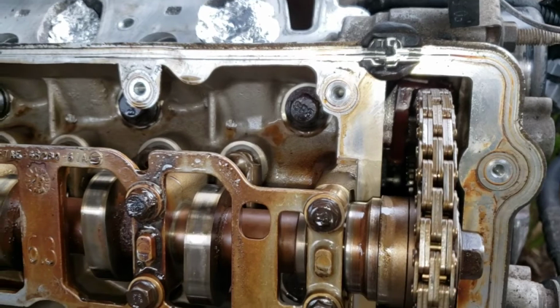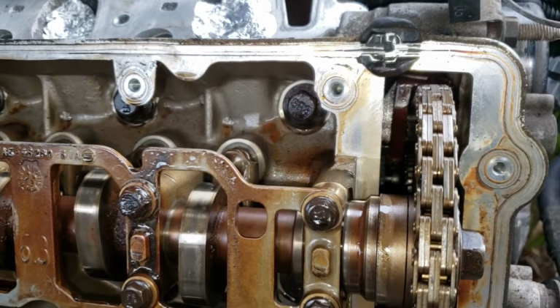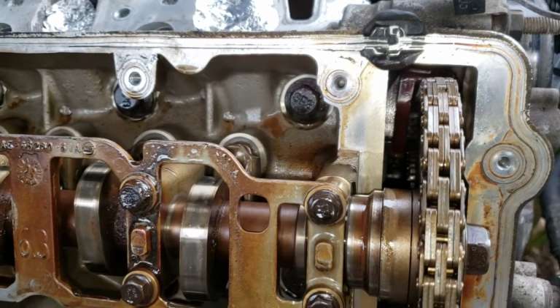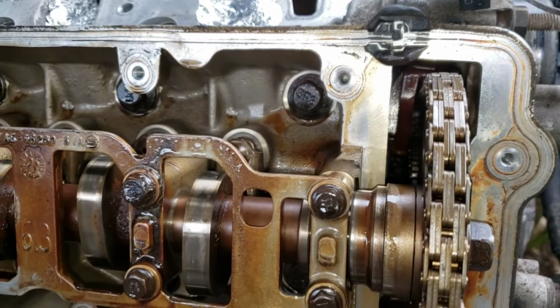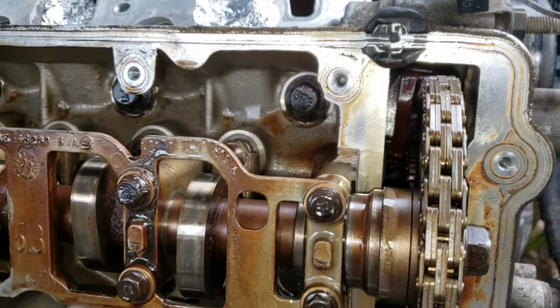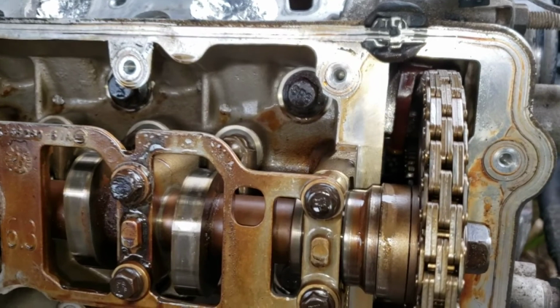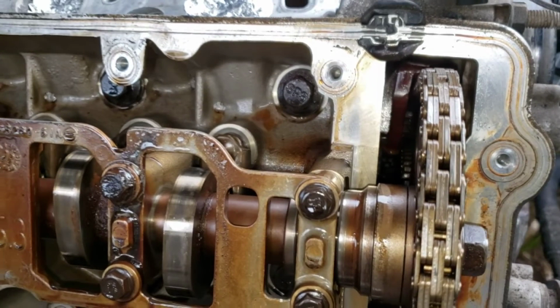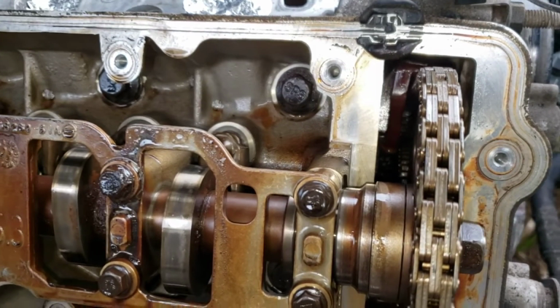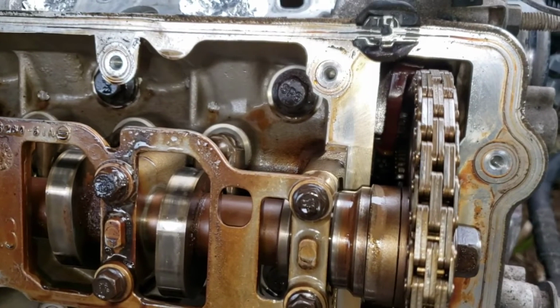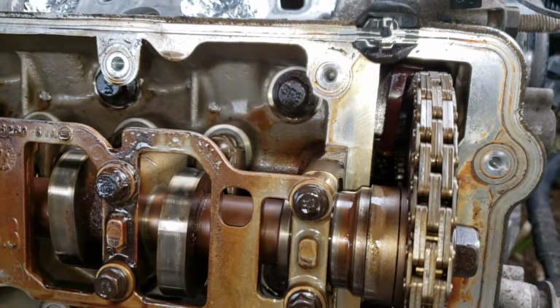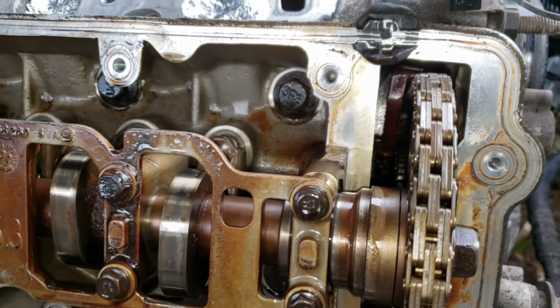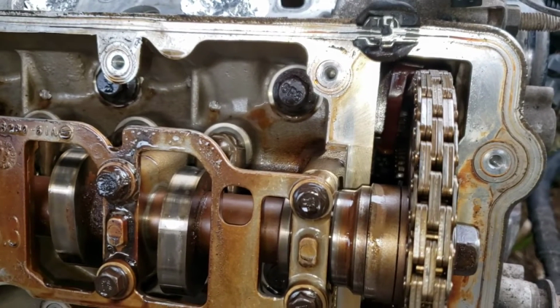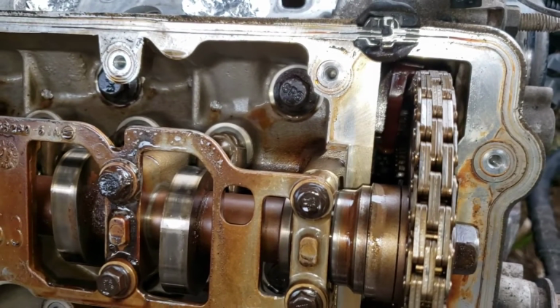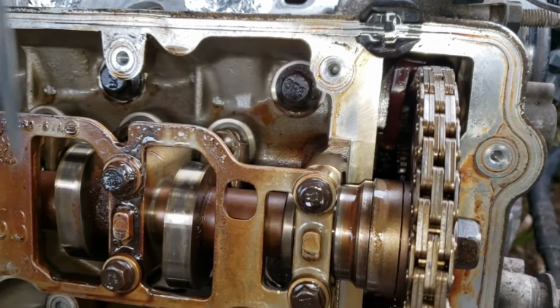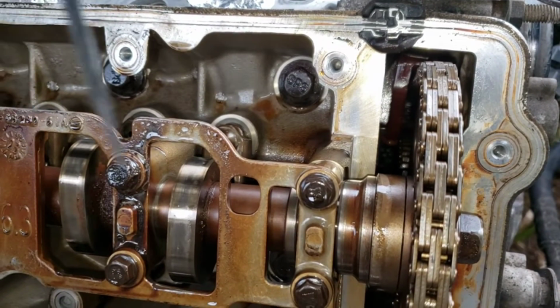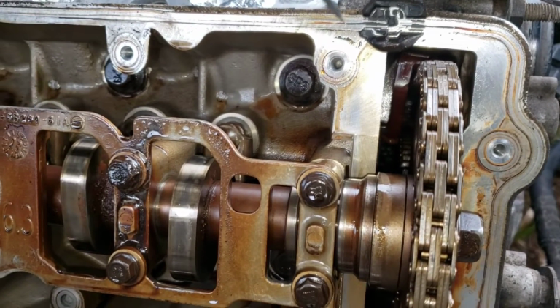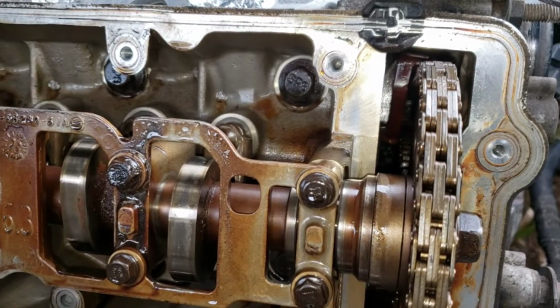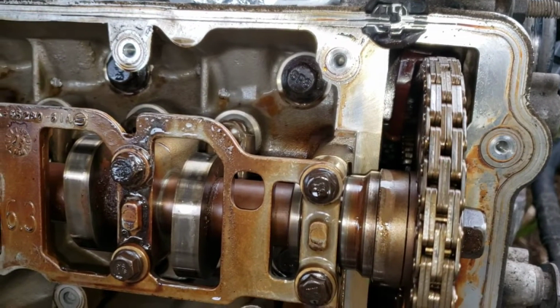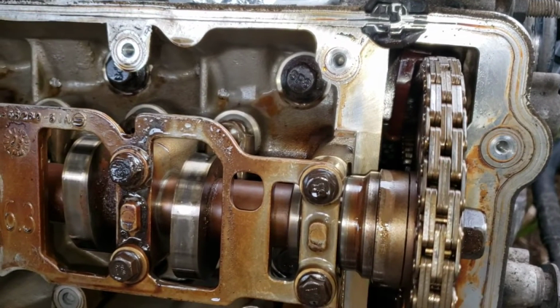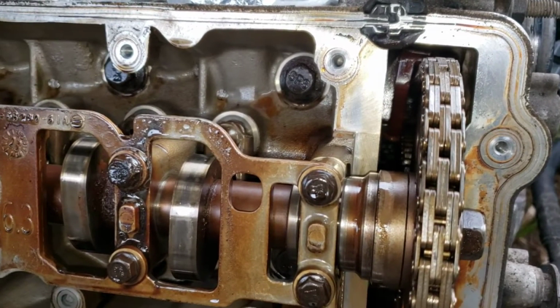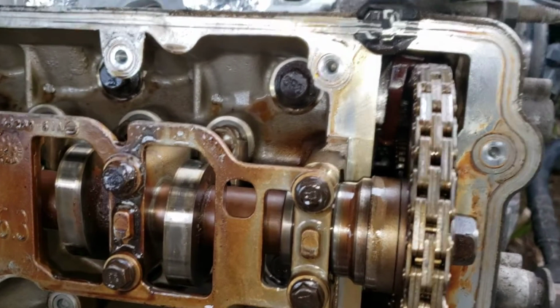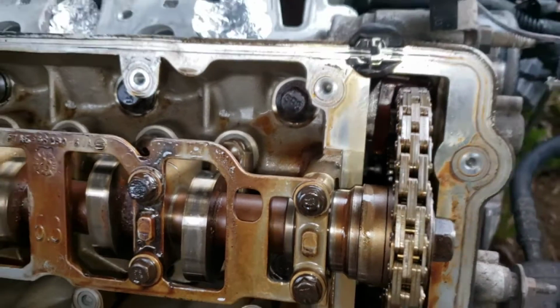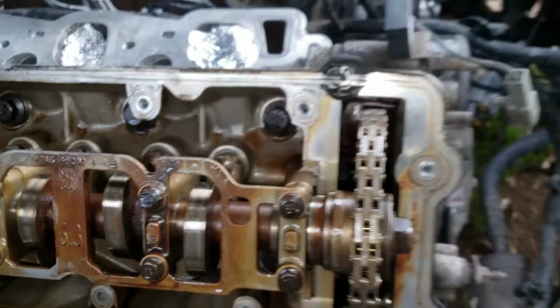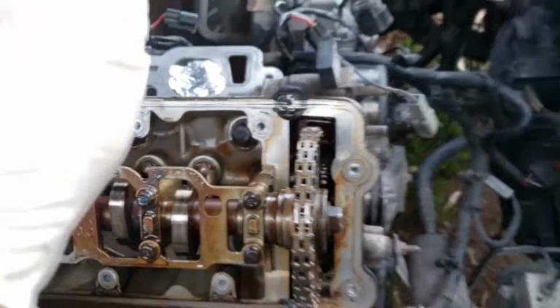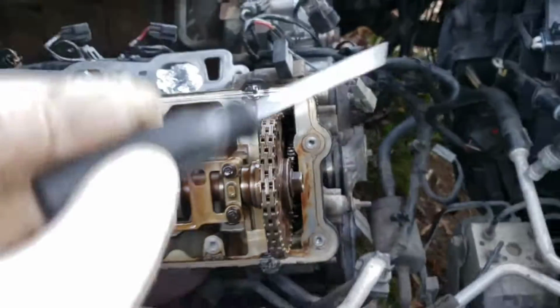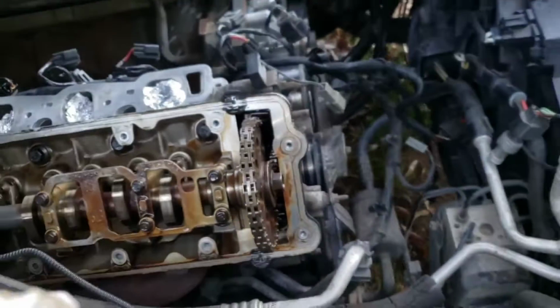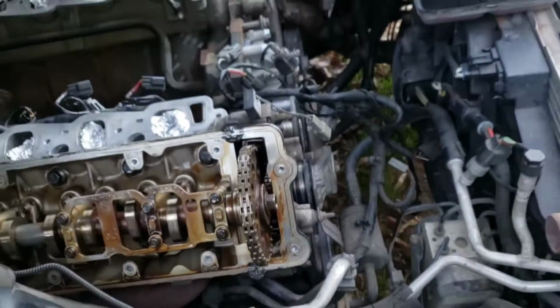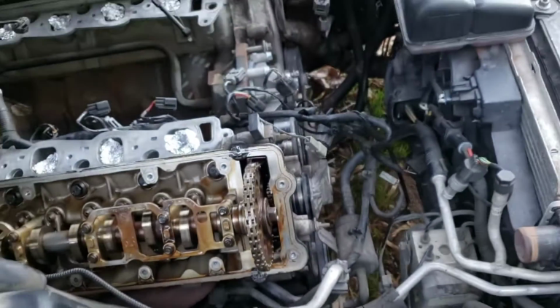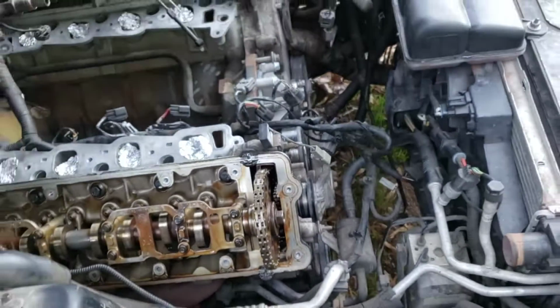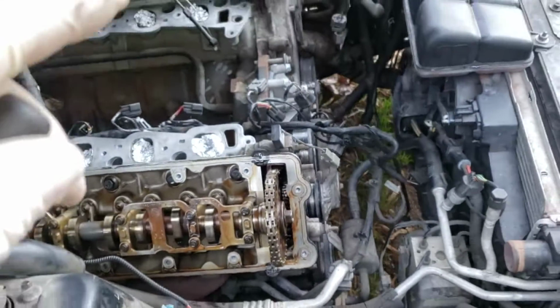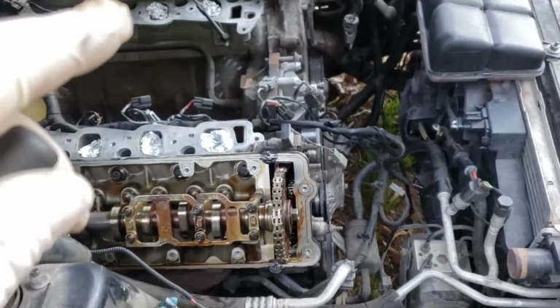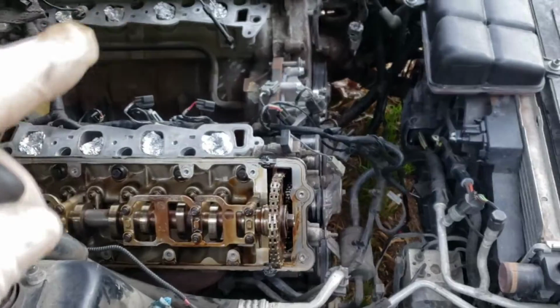So in order to get that out I'm gonna have to lift the engine up some and drop the oil pan.